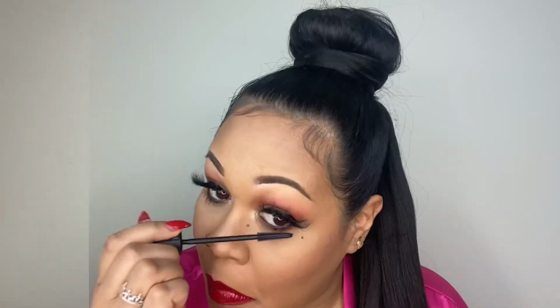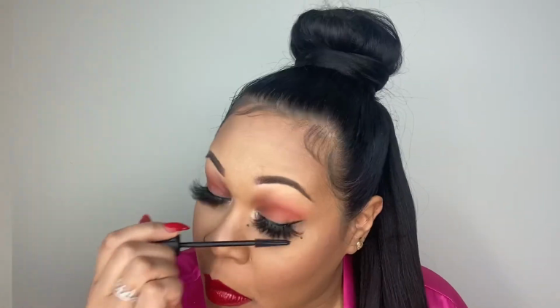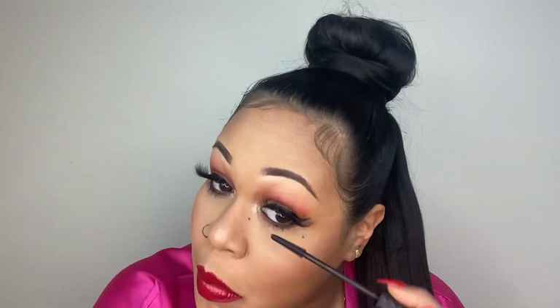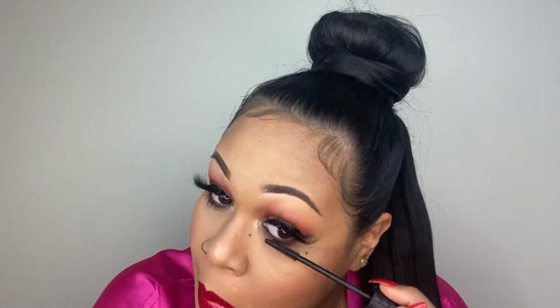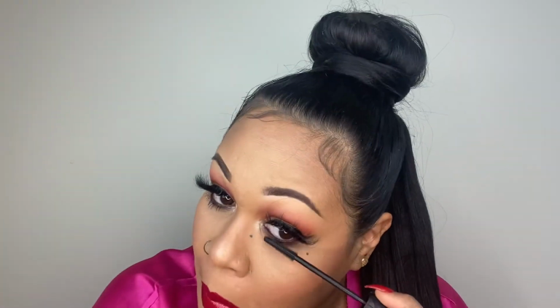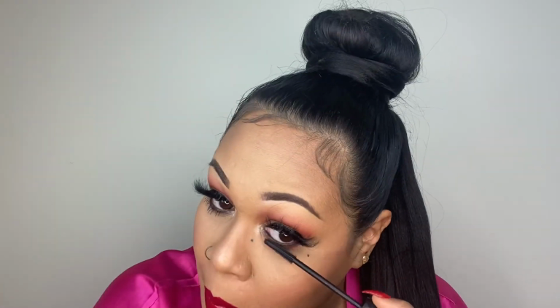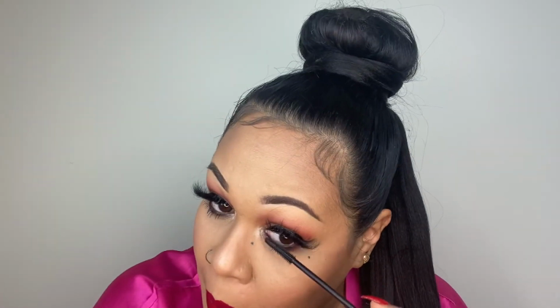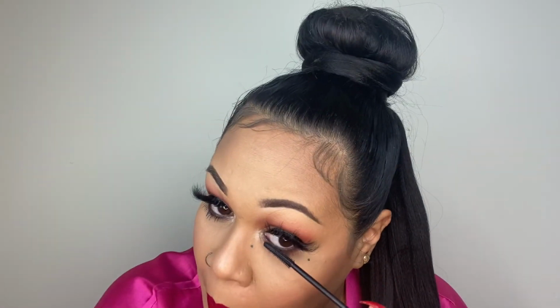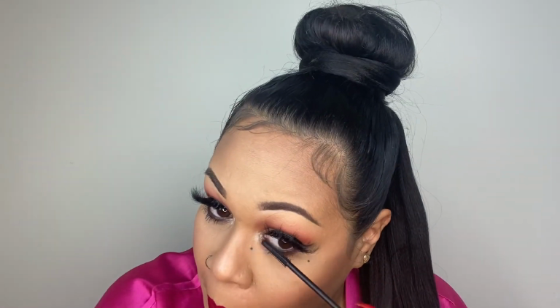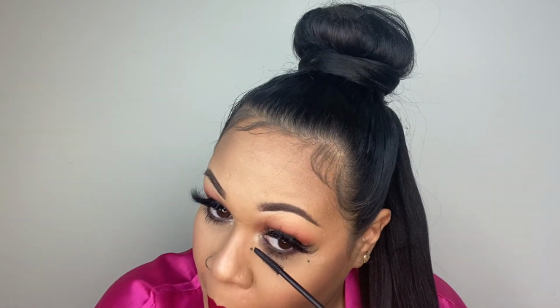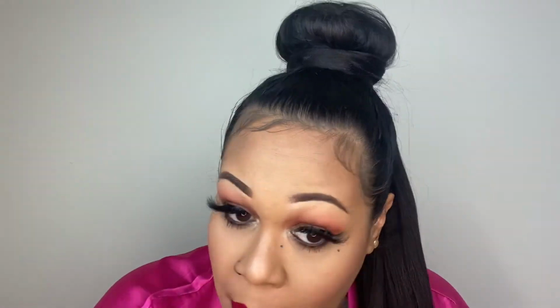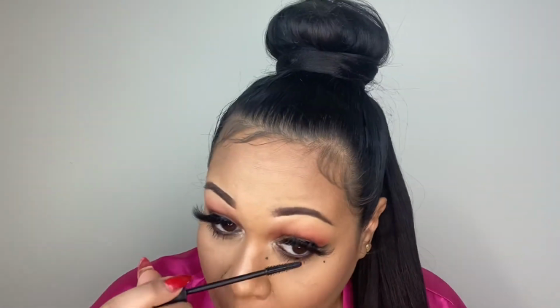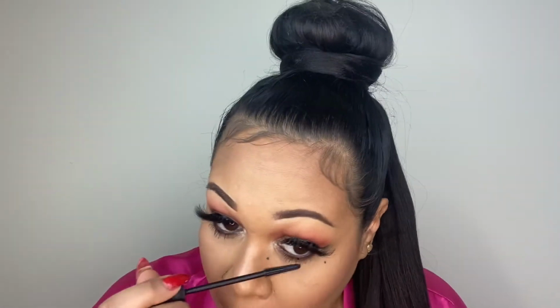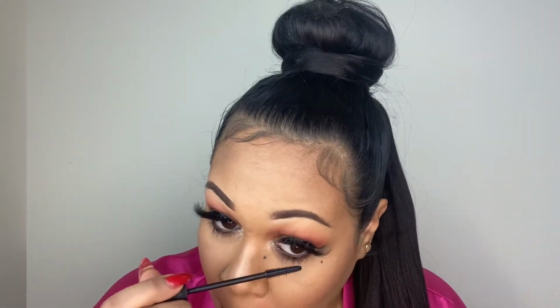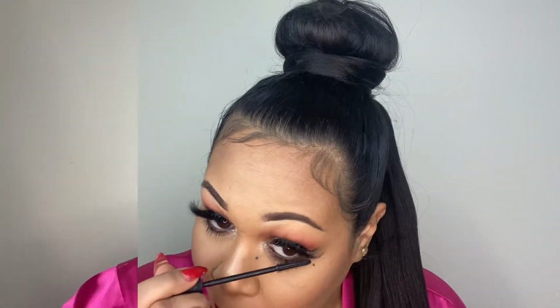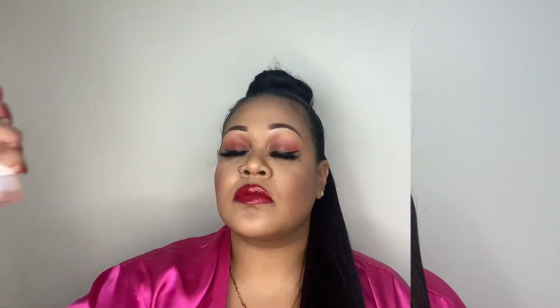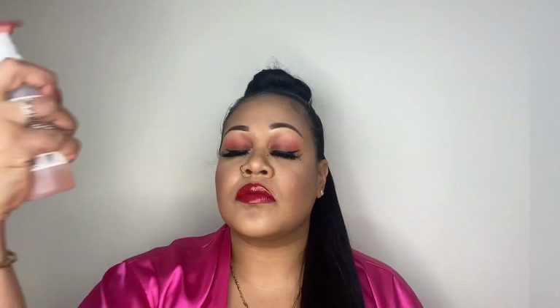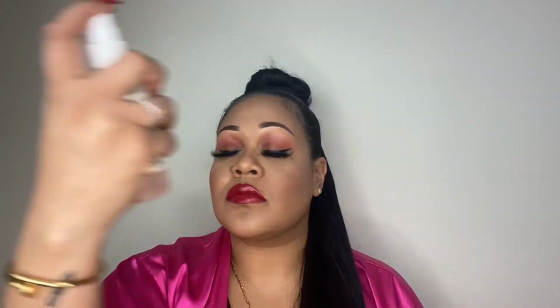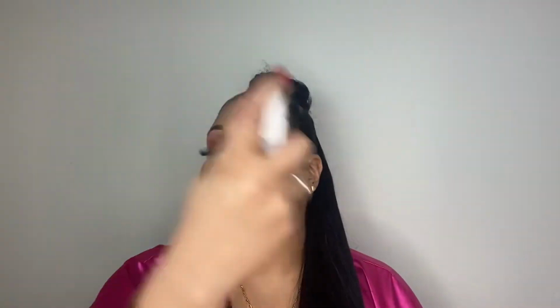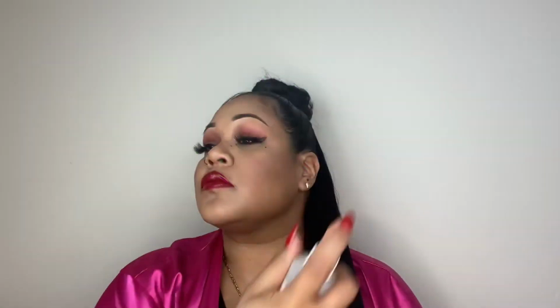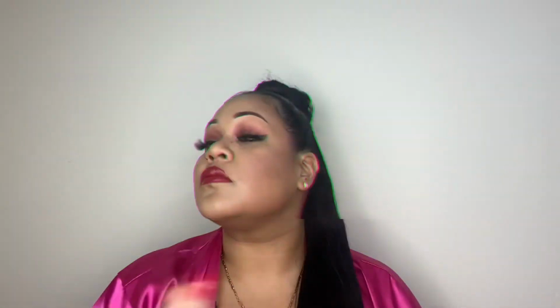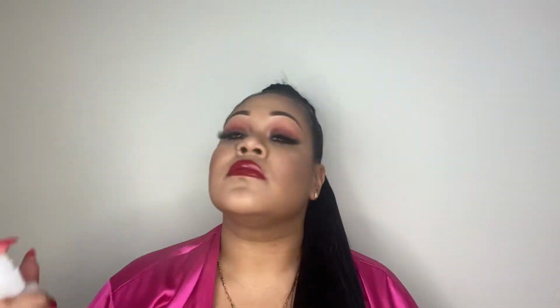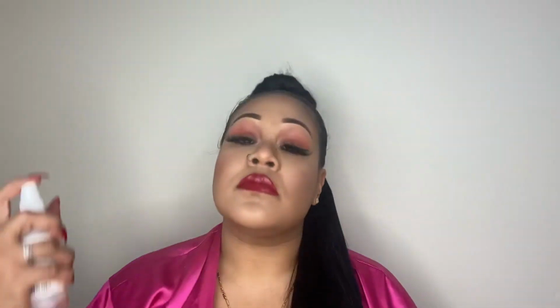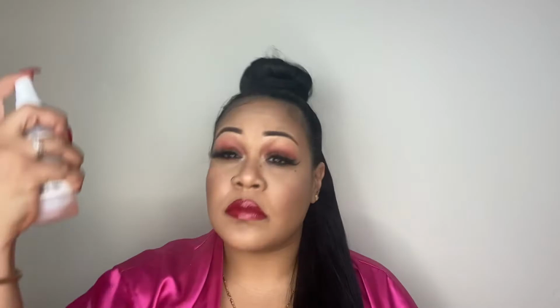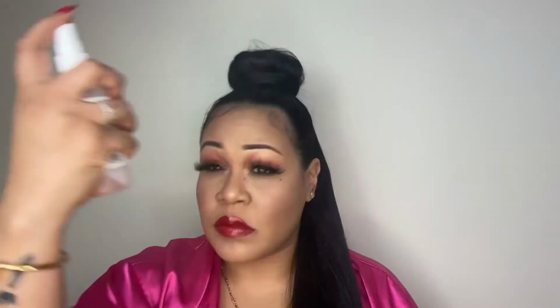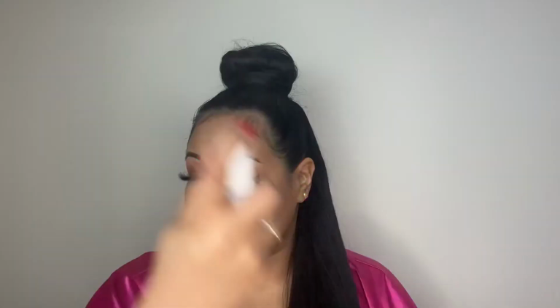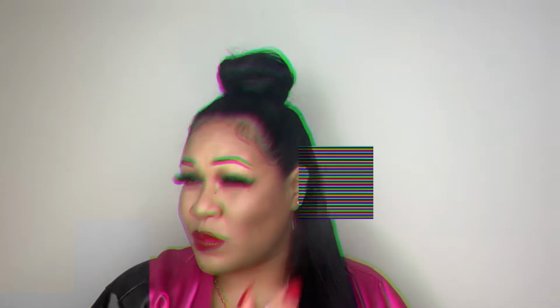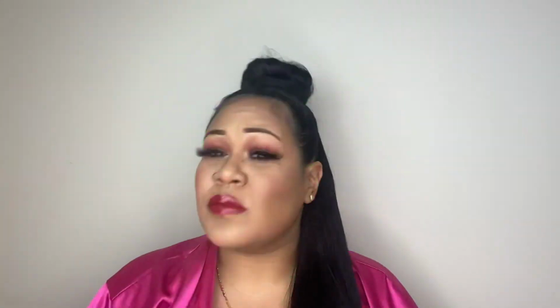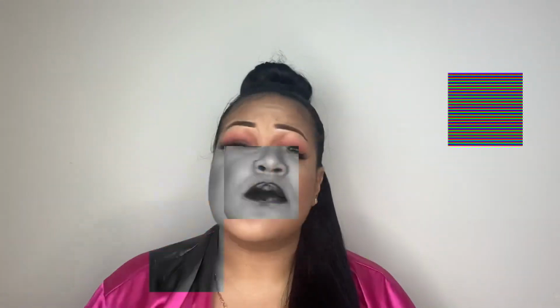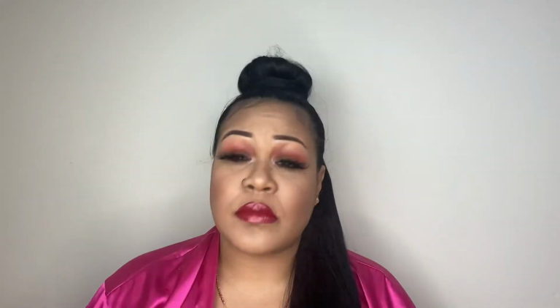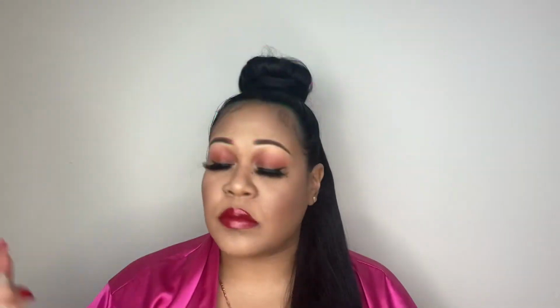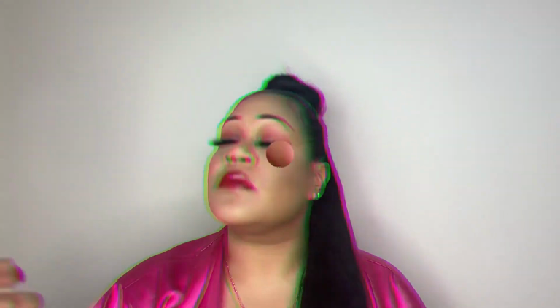I'm using Bad Gal Lash on the bottom by Benefit, and then to finish, Mario Badescu.